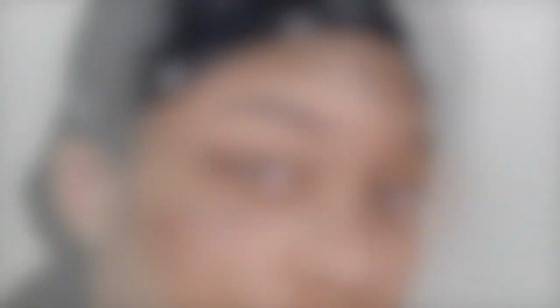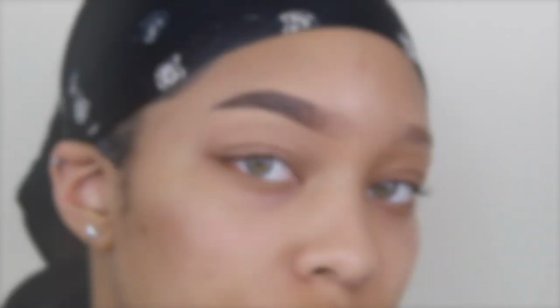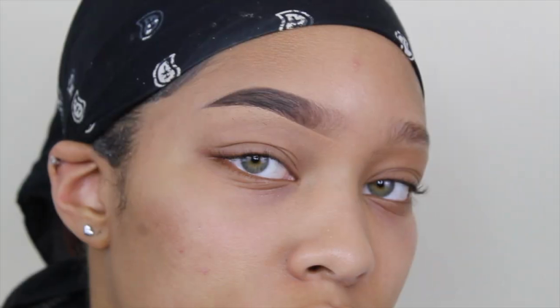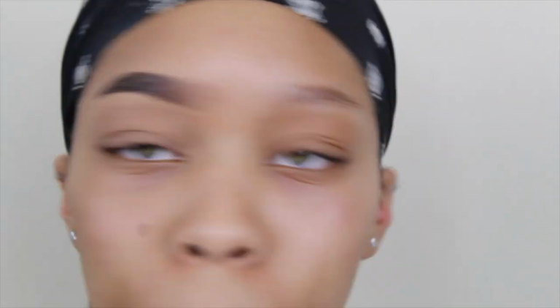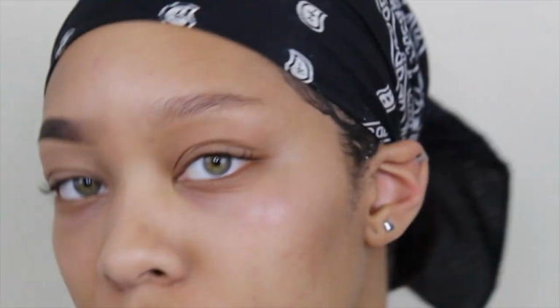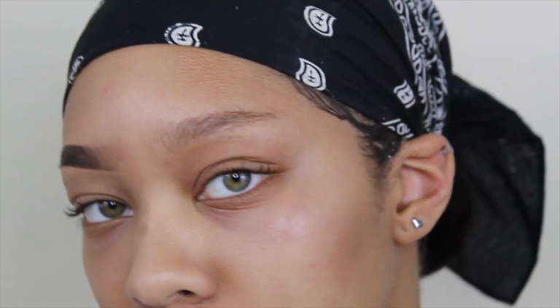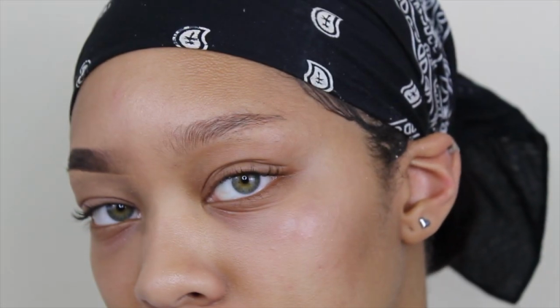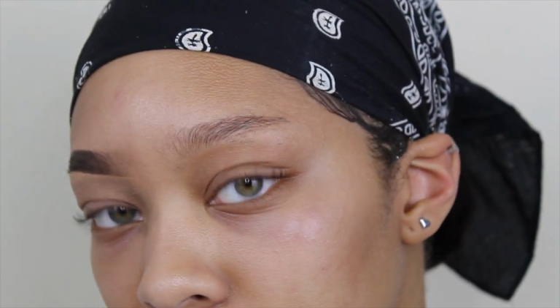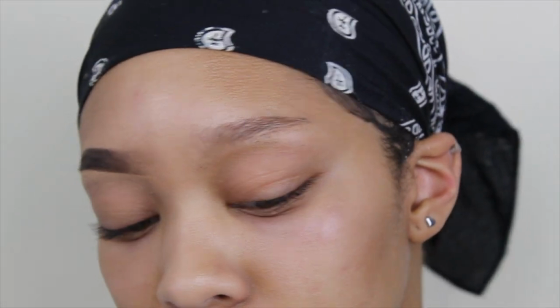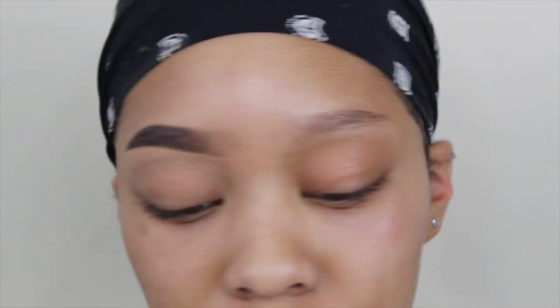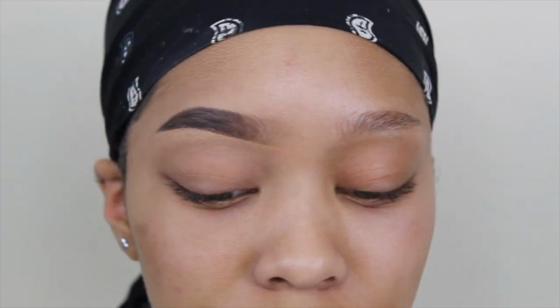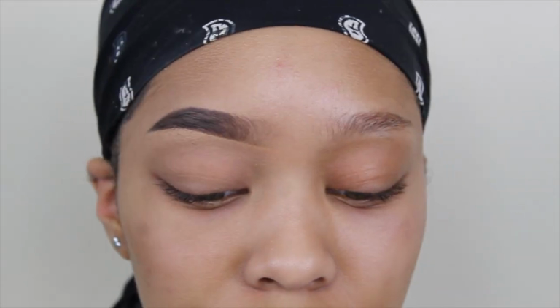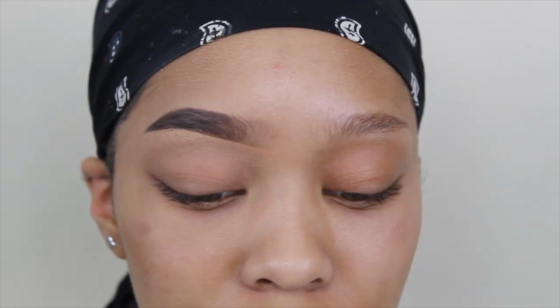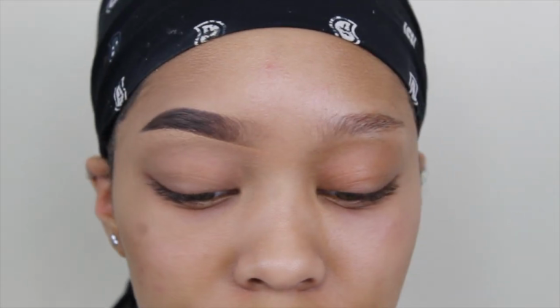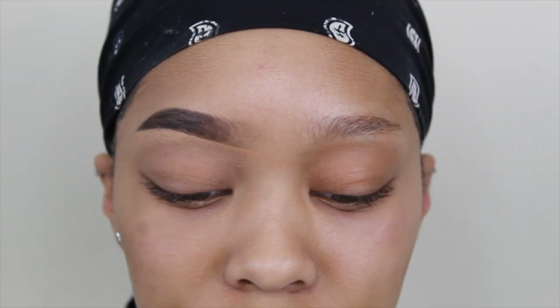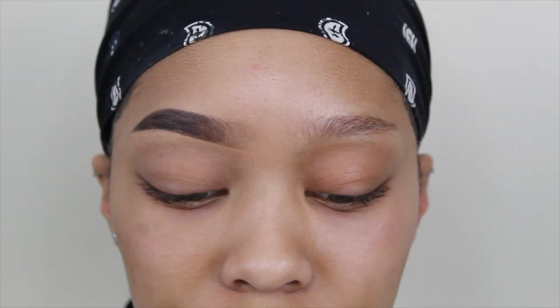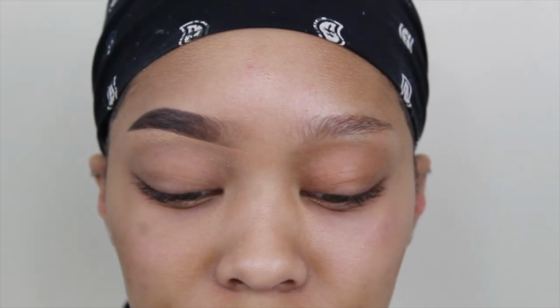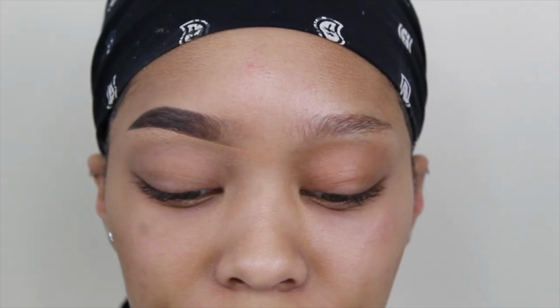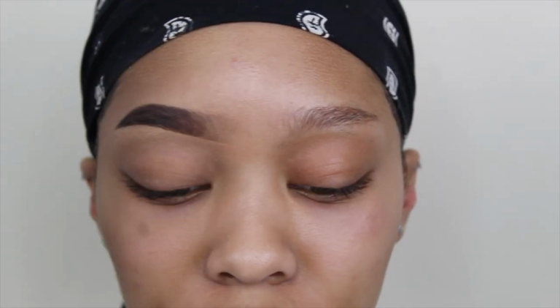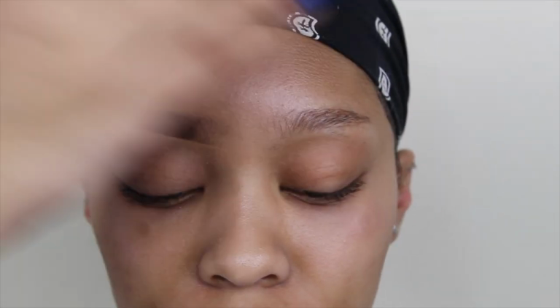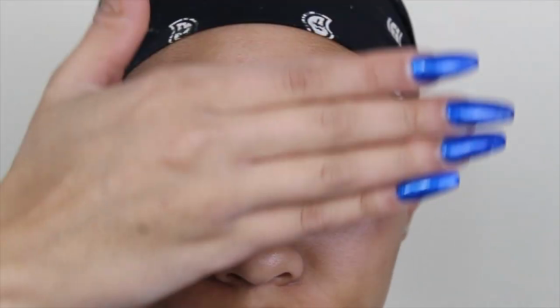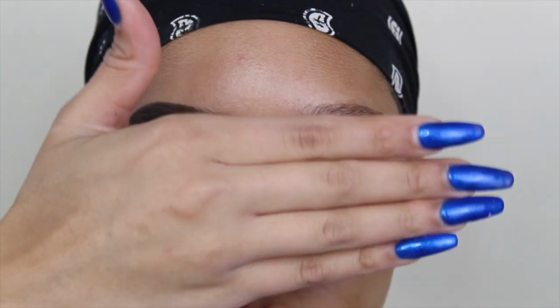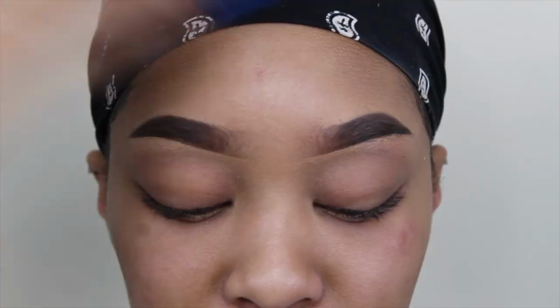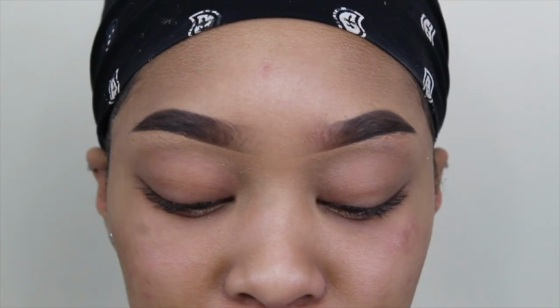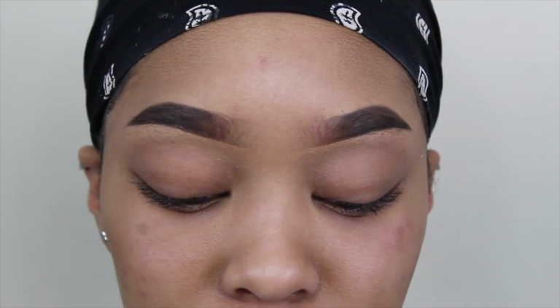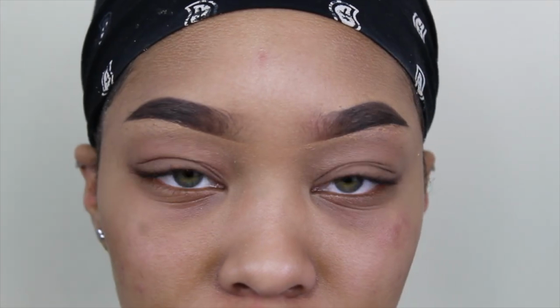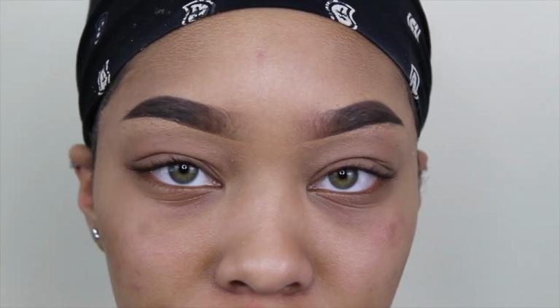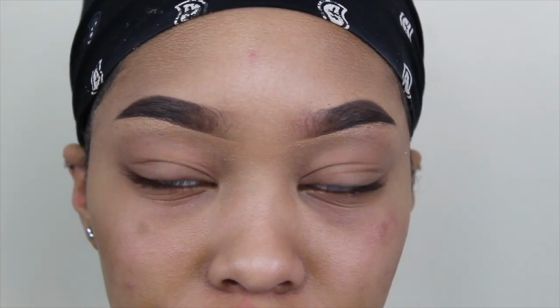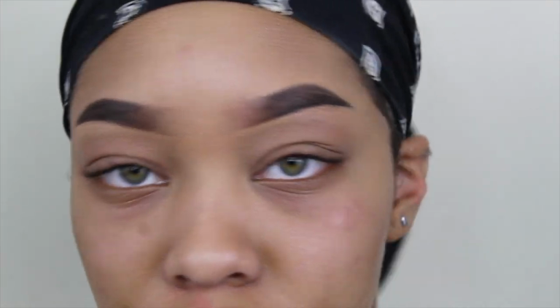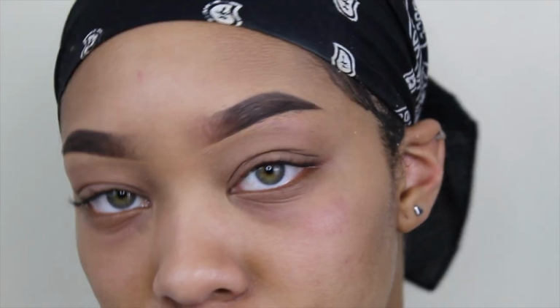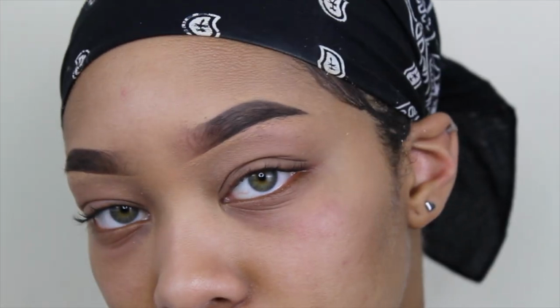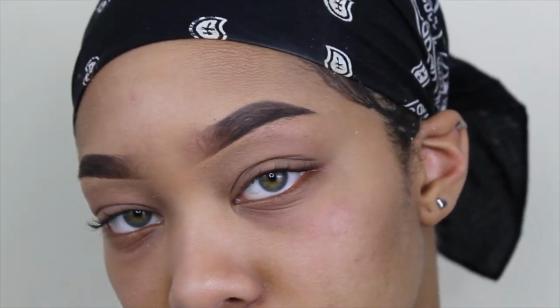And there you have it — this is my updated brow tutorial. Thank you guys for watching and I will see you guys next week, bye!